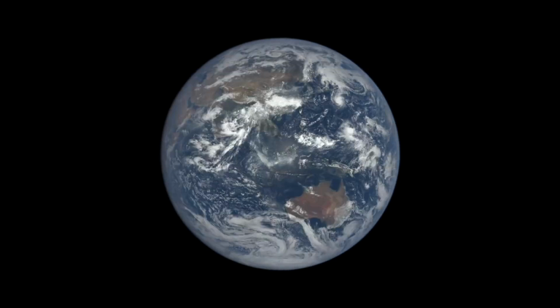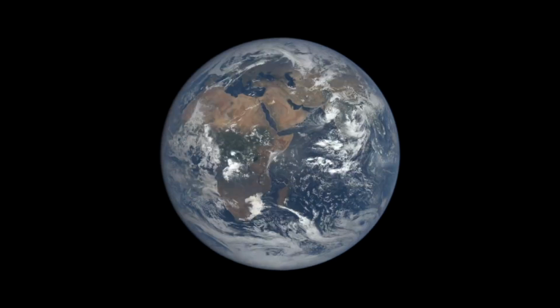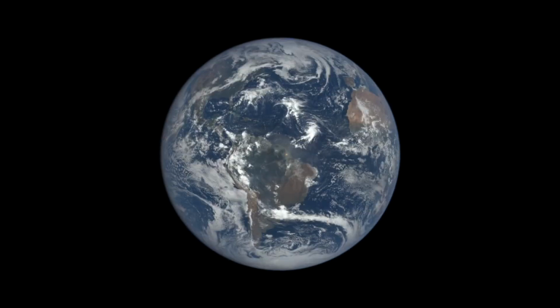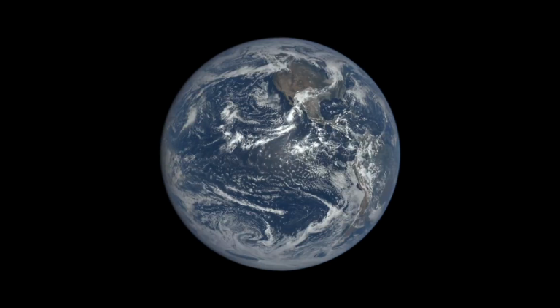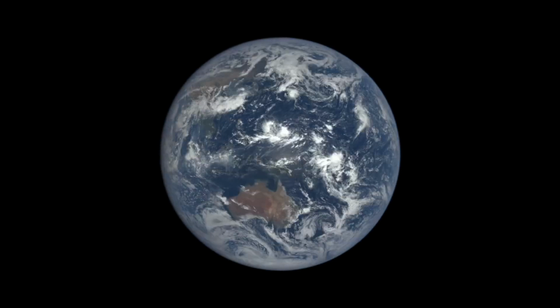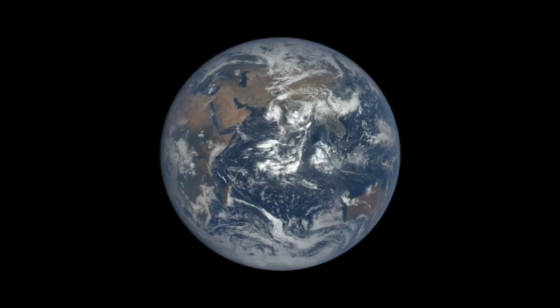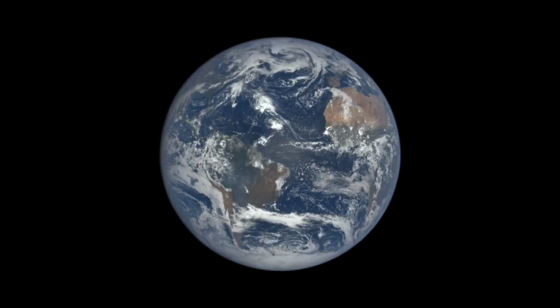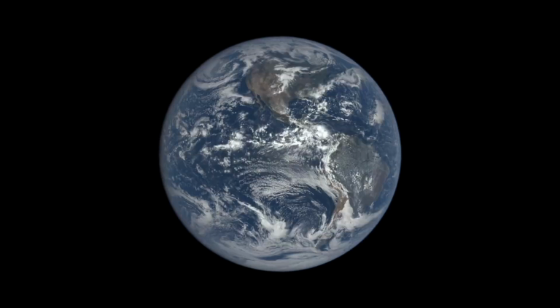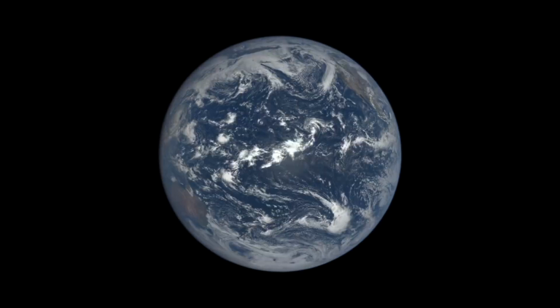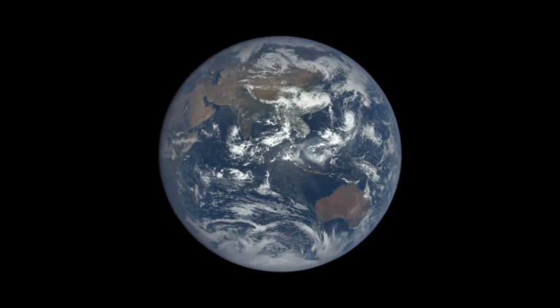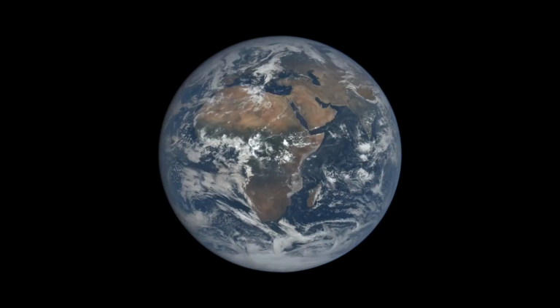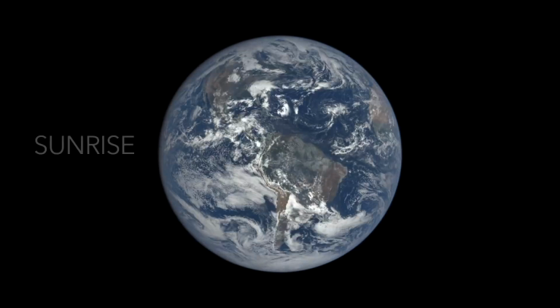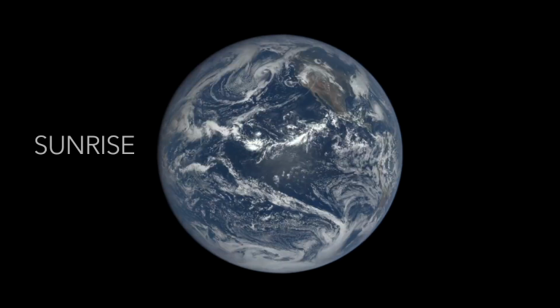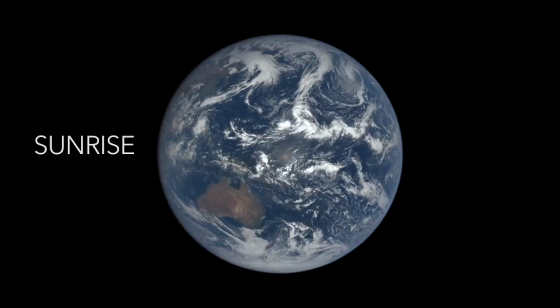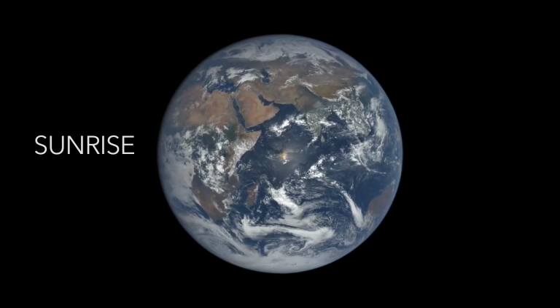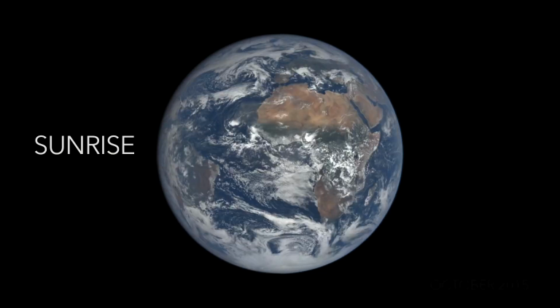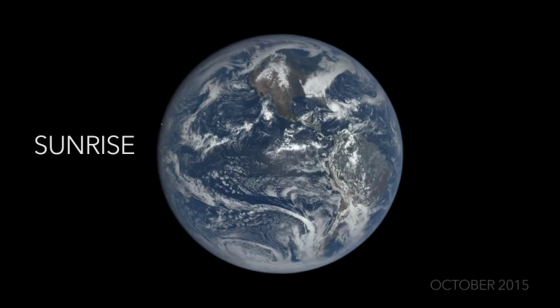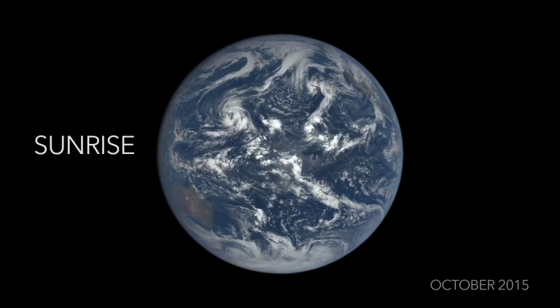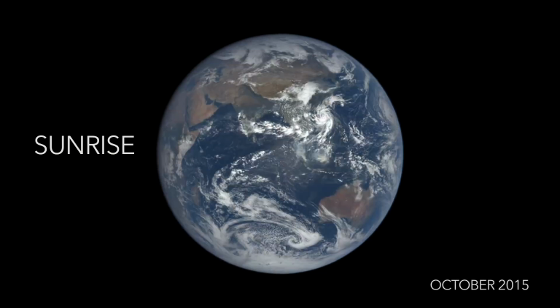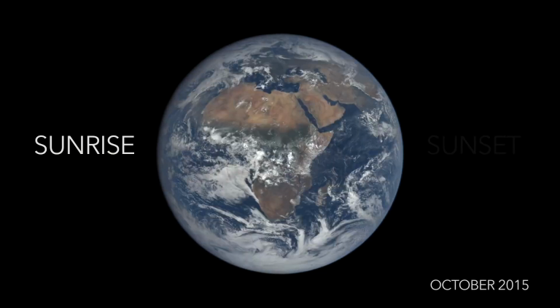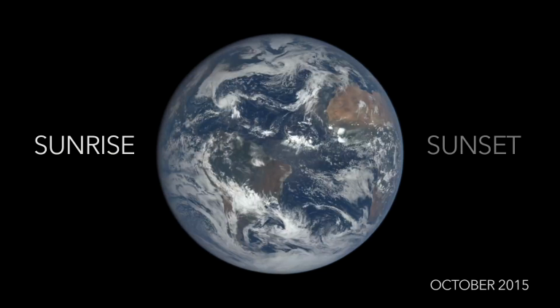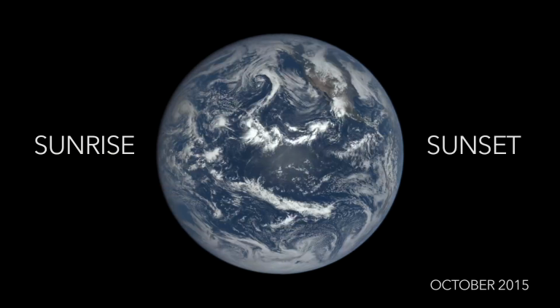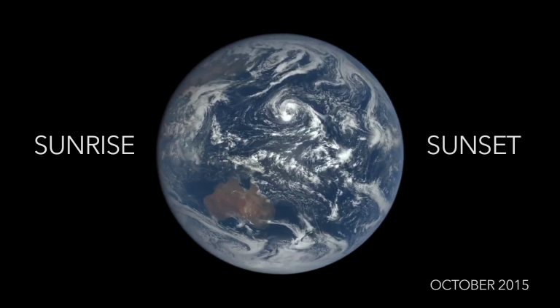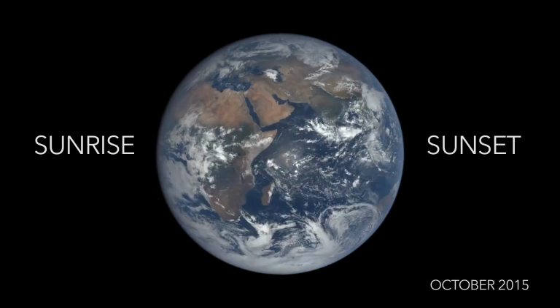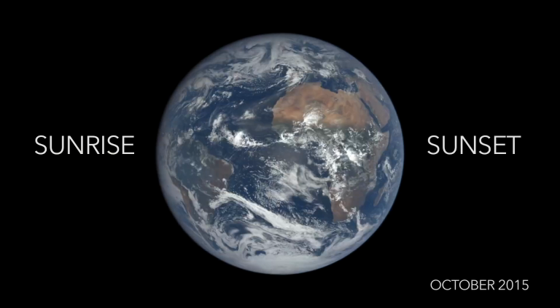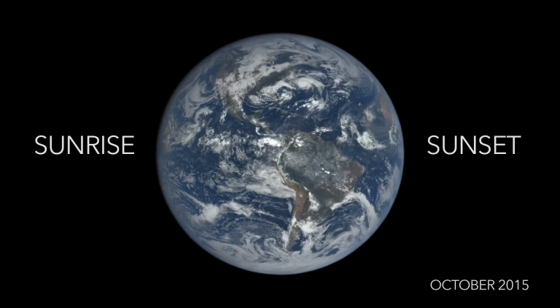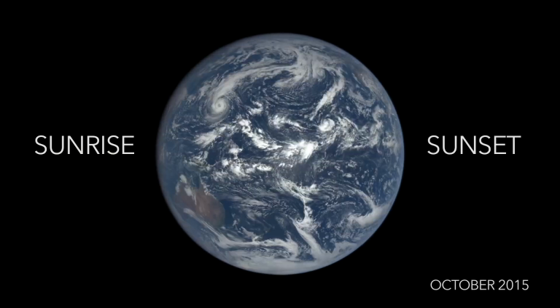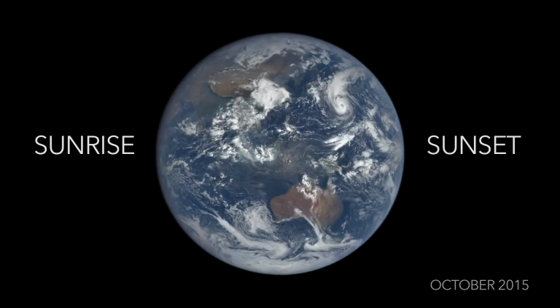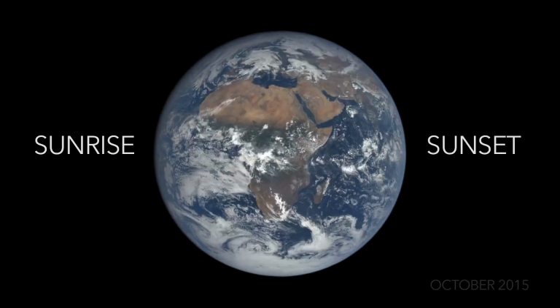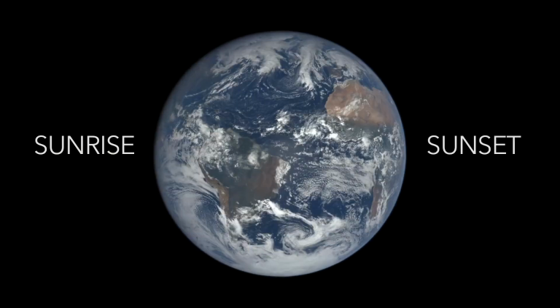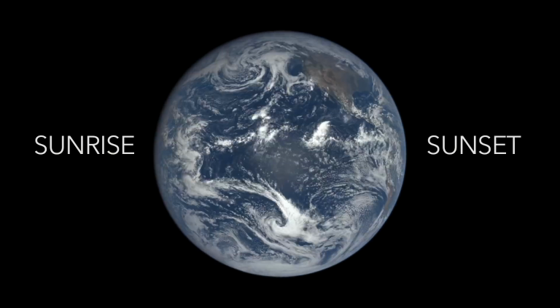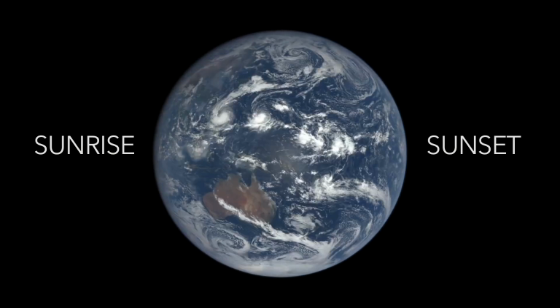From this view, EPIC sees the sunrise in the west and the sunset in the east at least 13 times a day.